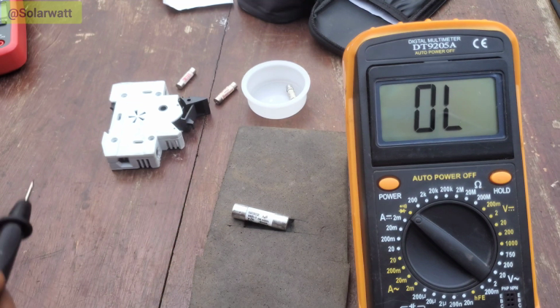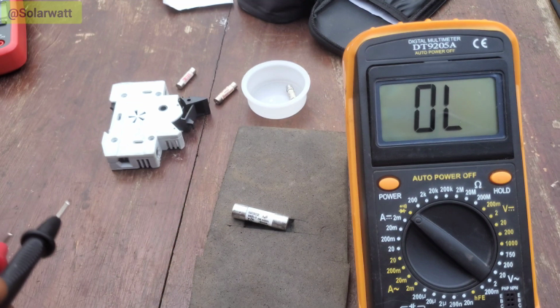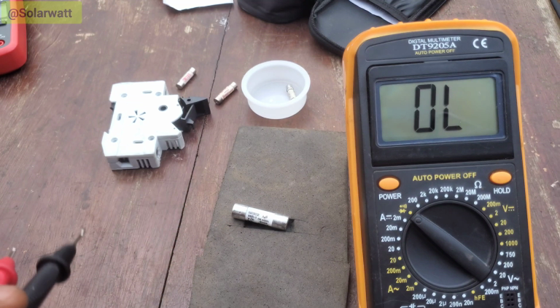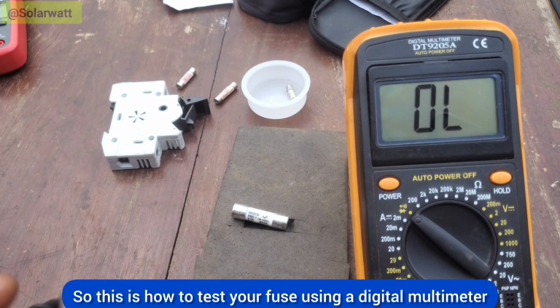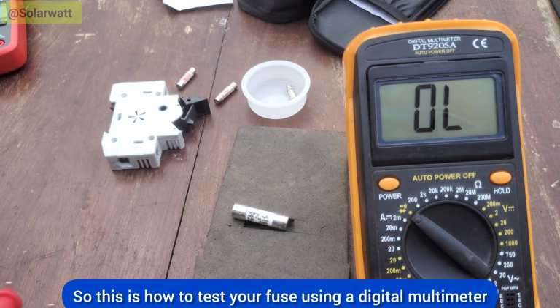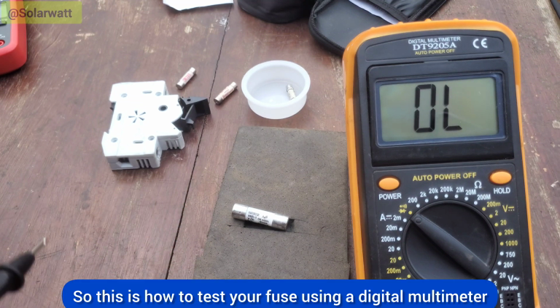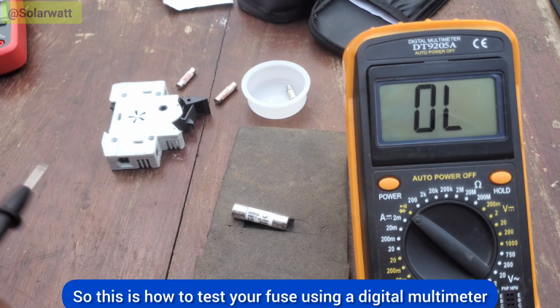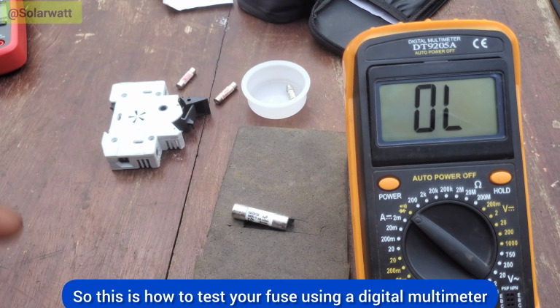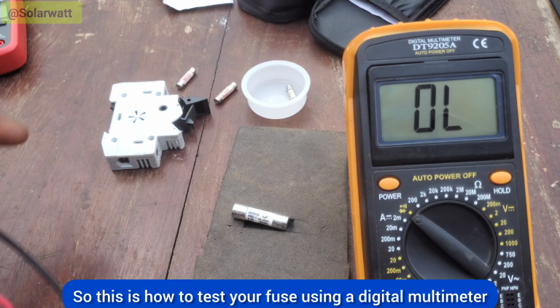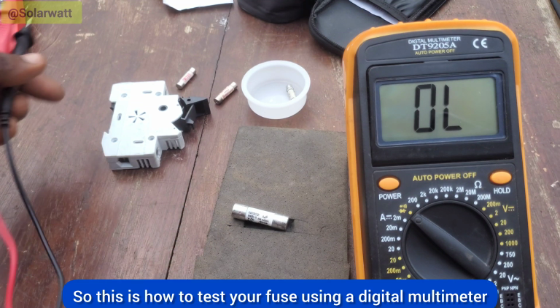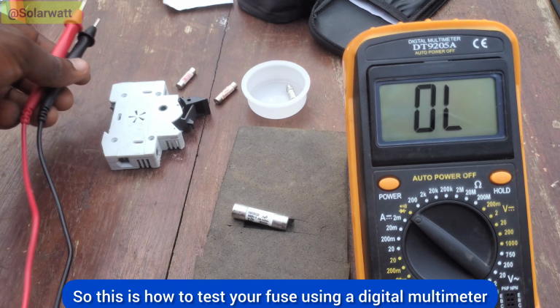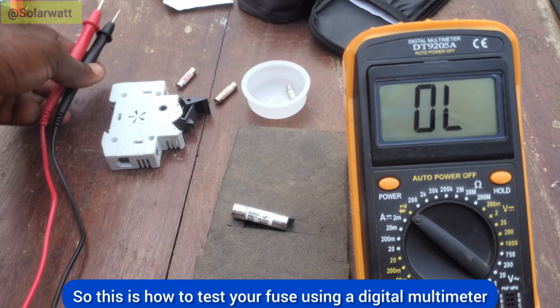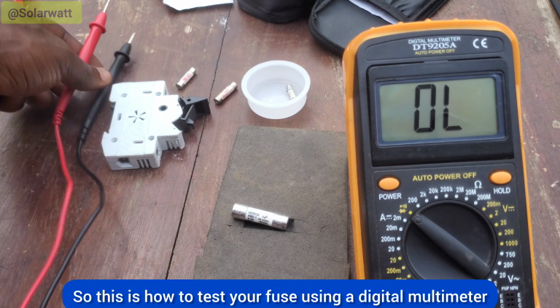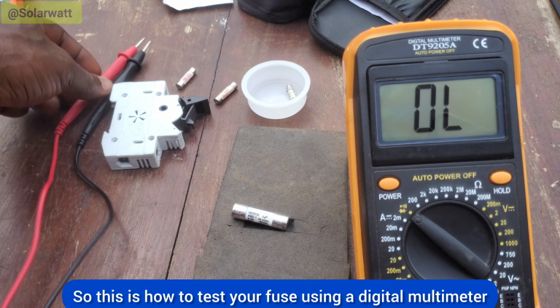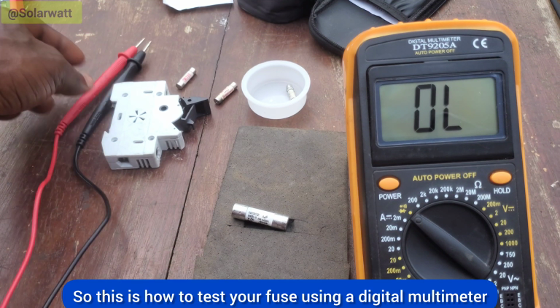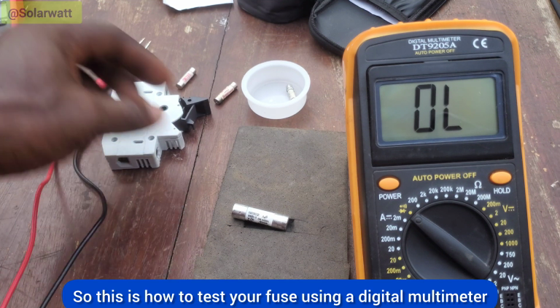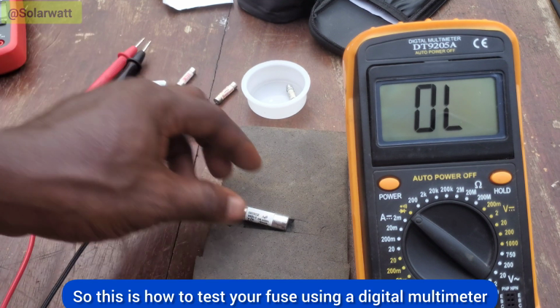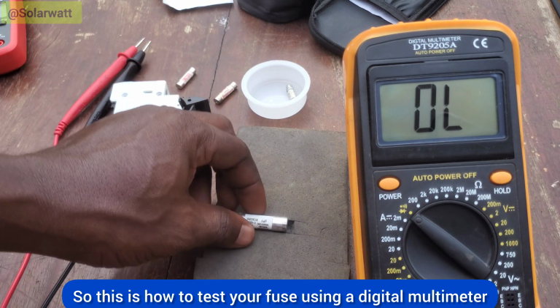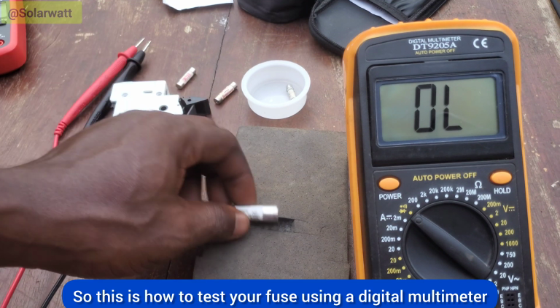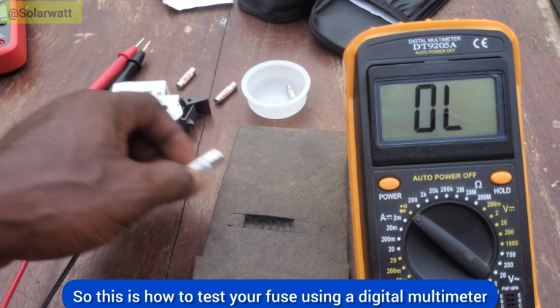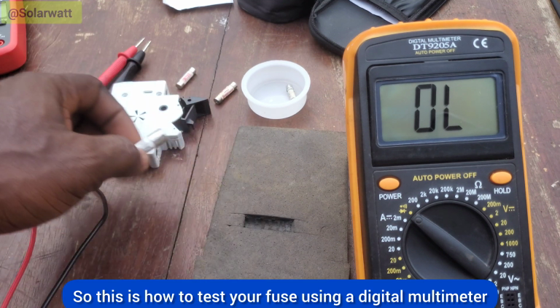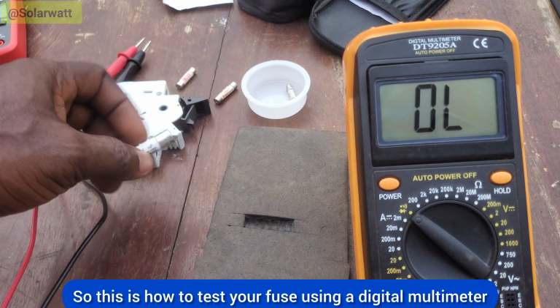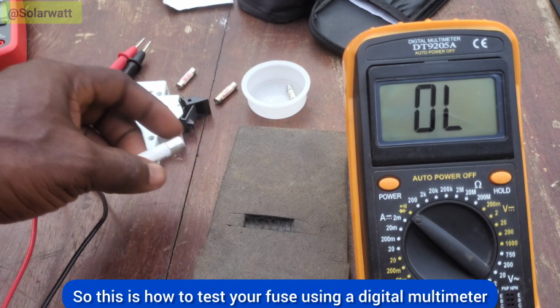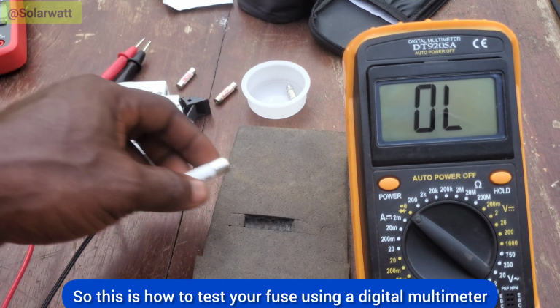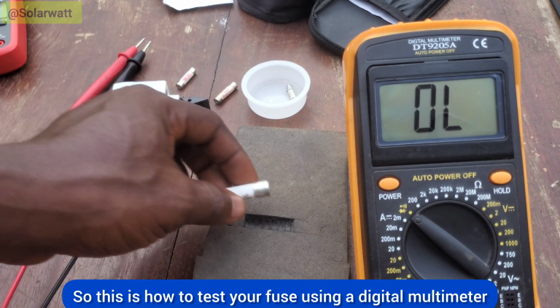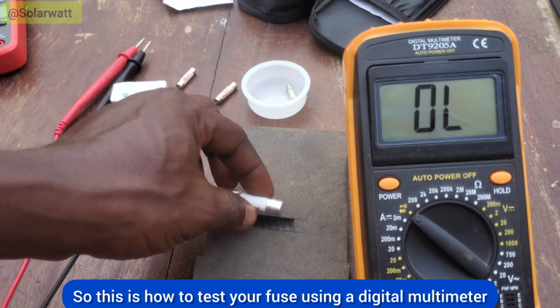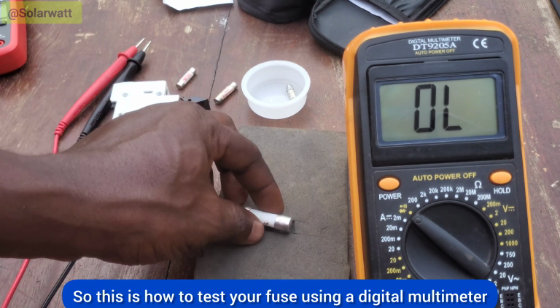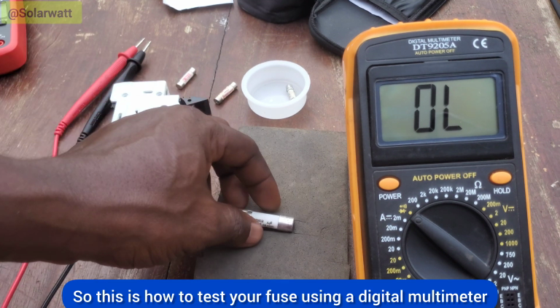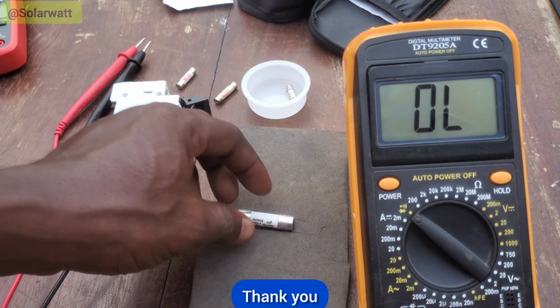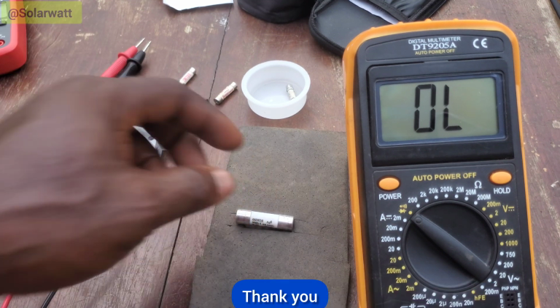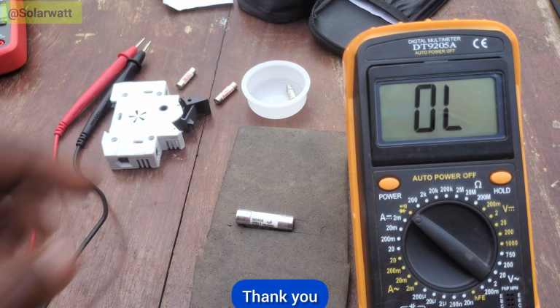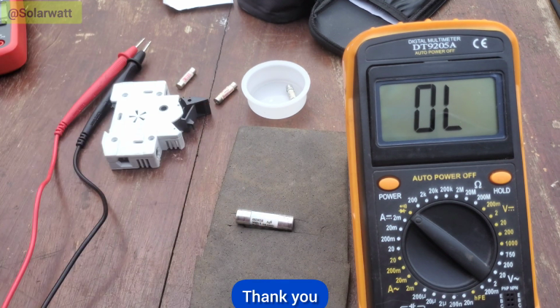This is how to test your fuse using a digital multimeter. Thank you.